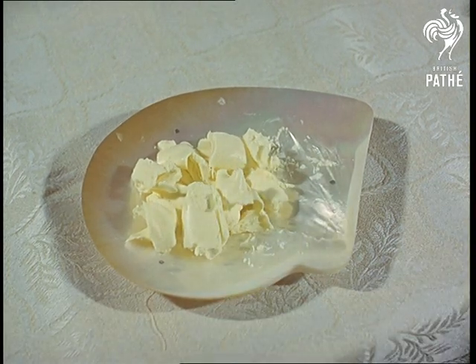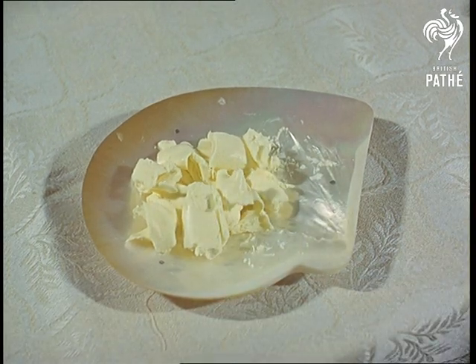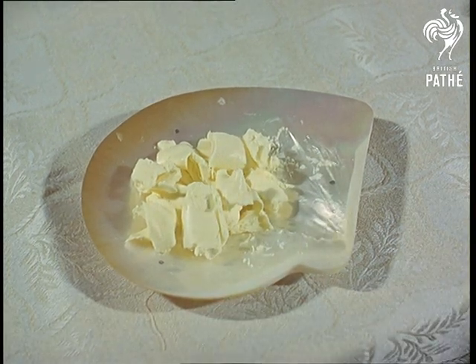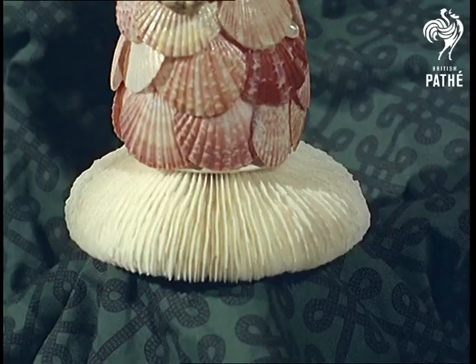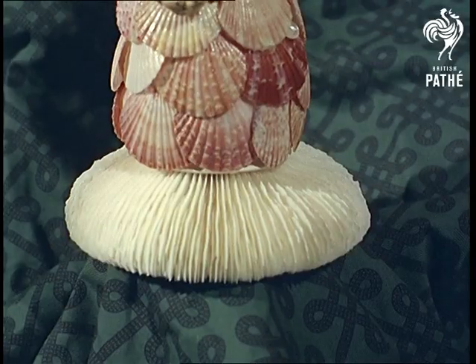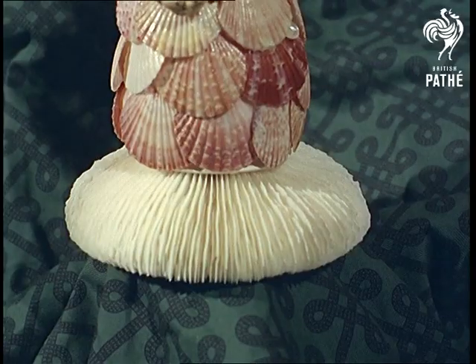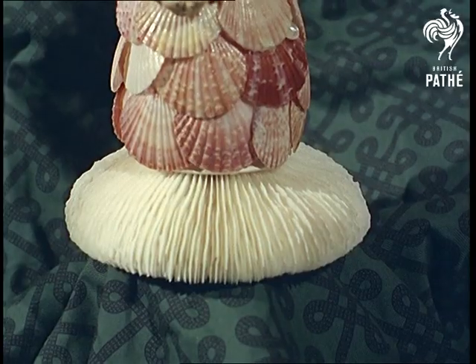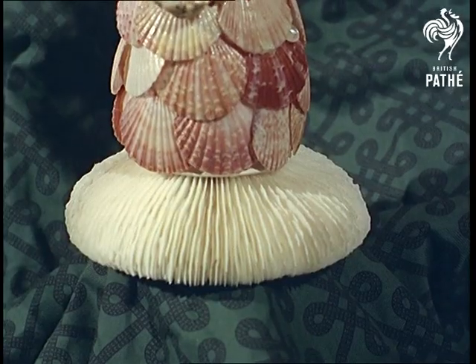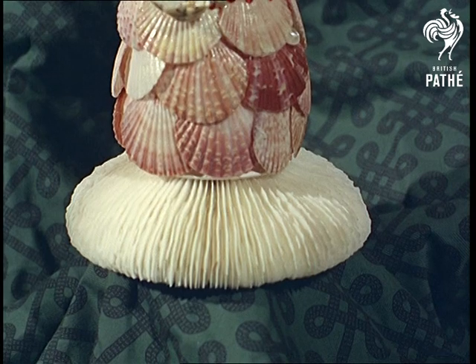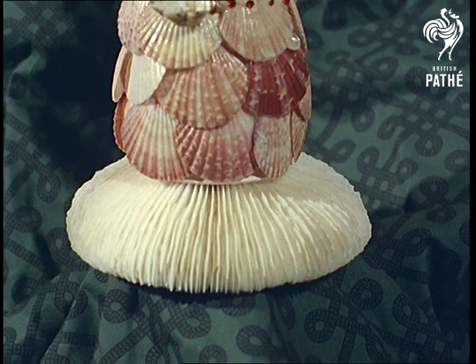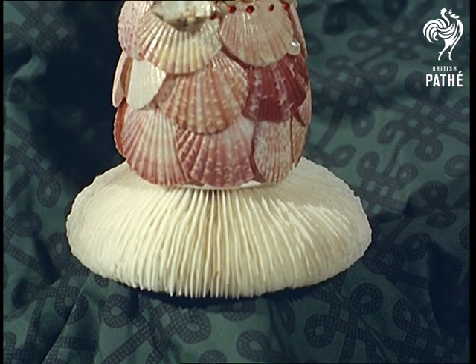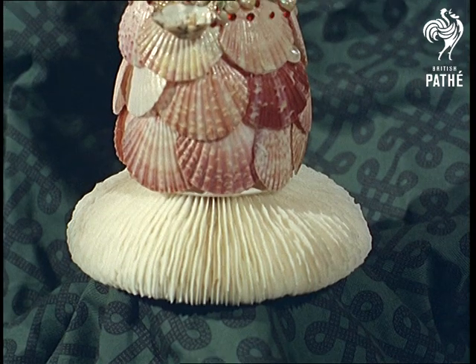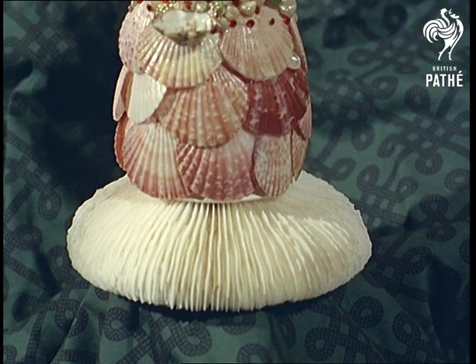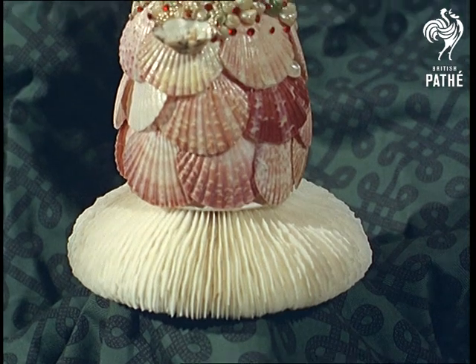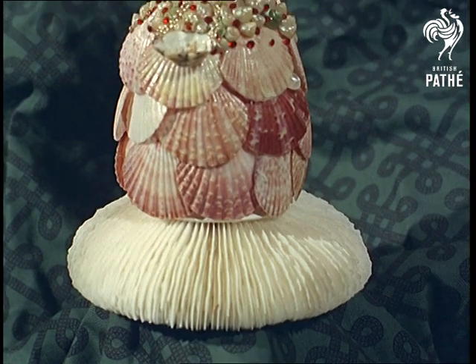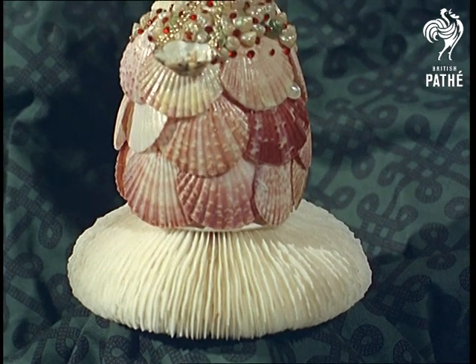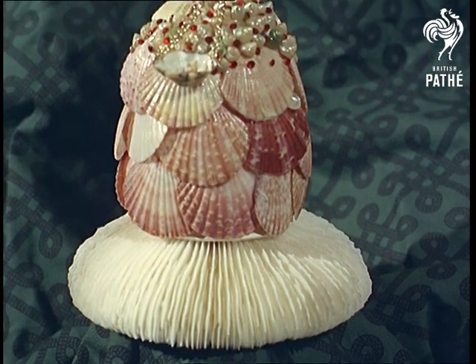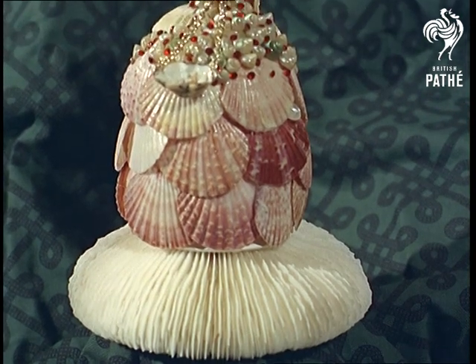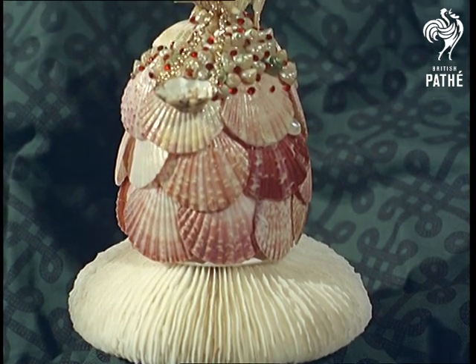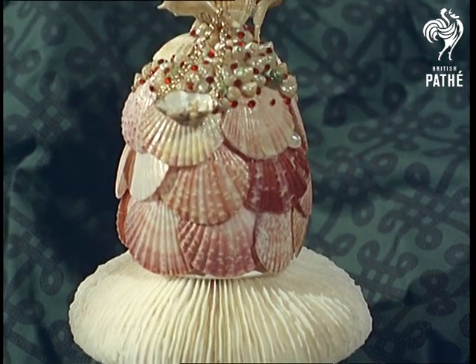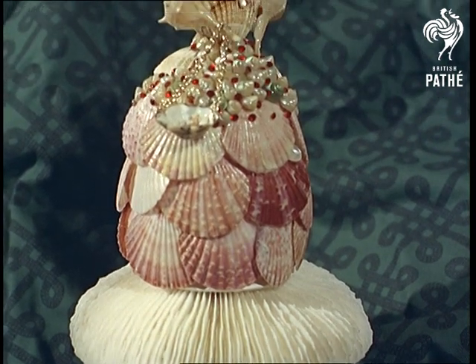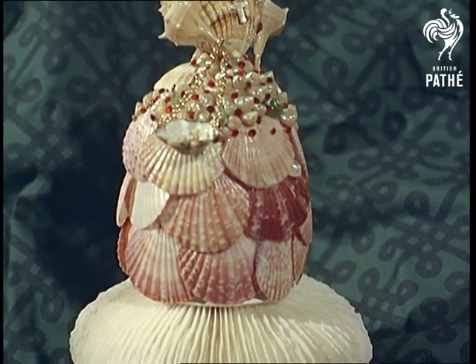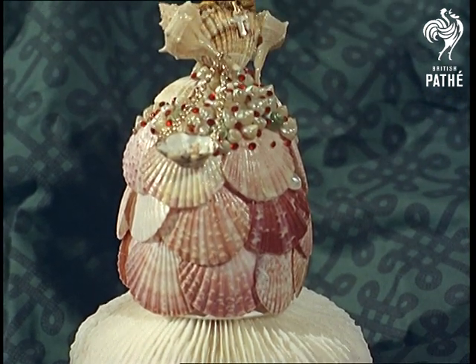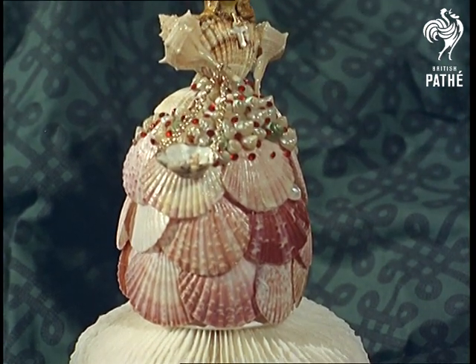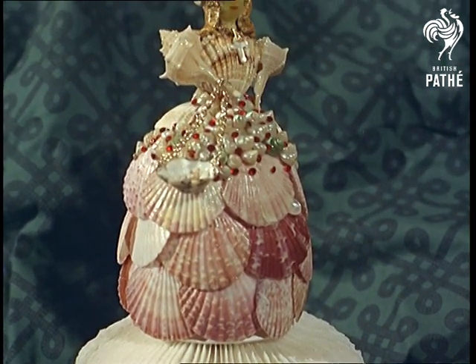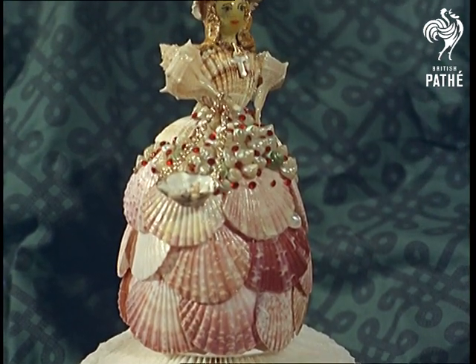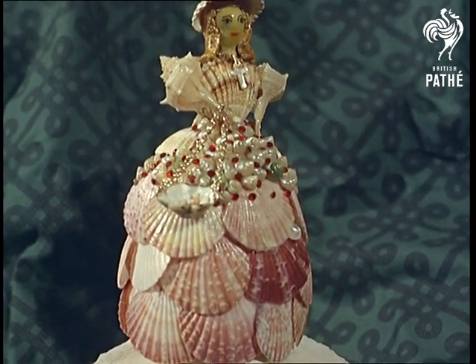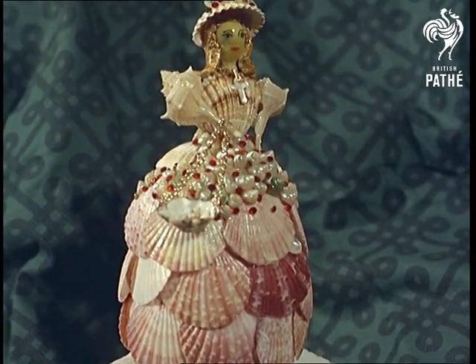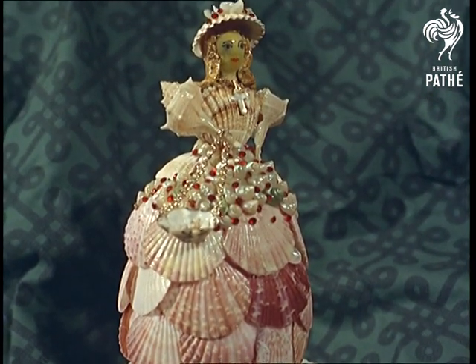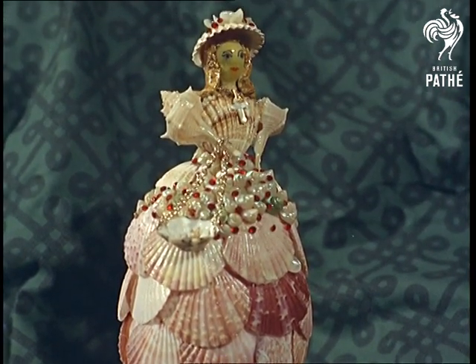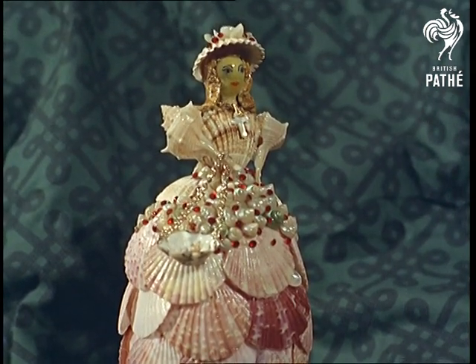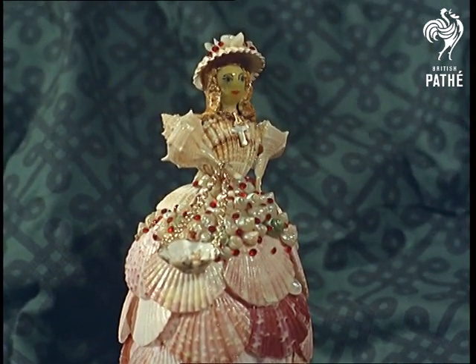Or what about this figurine, fashioned from shell fragments and carefully painted like a Dresden doll?